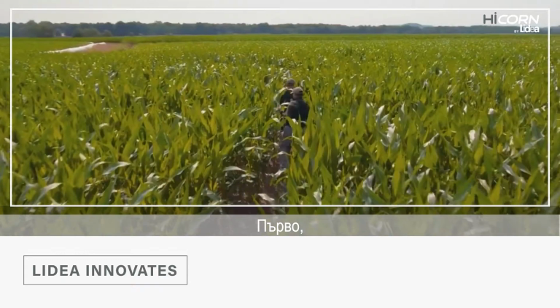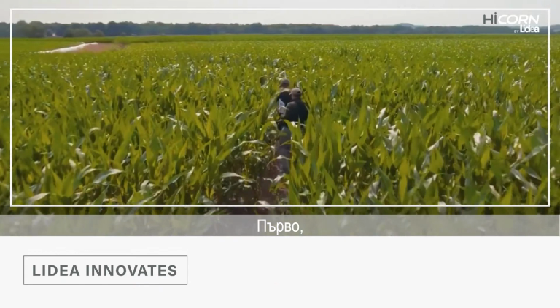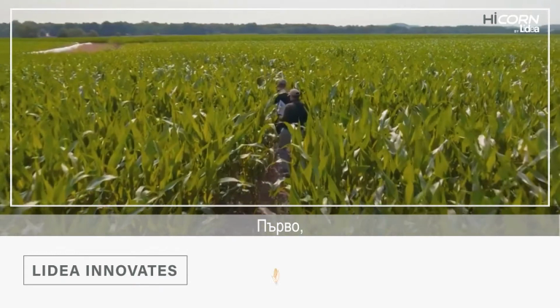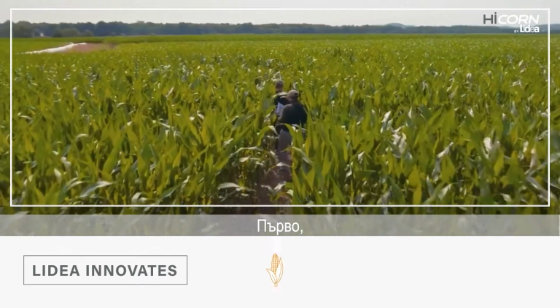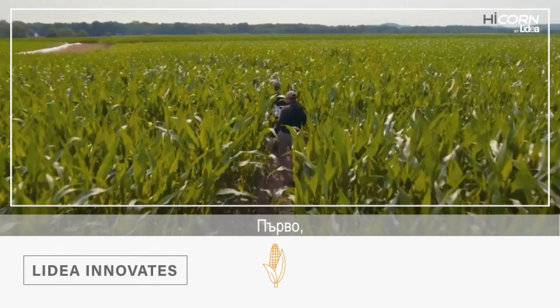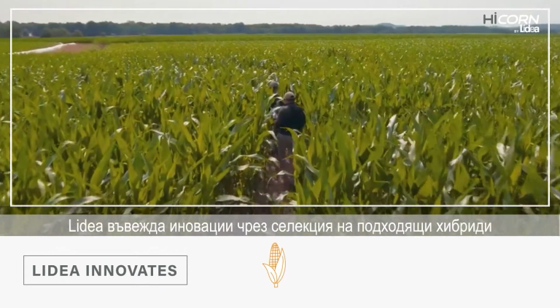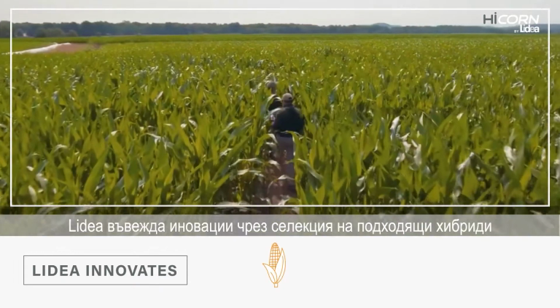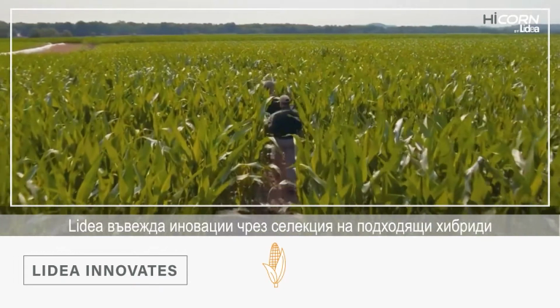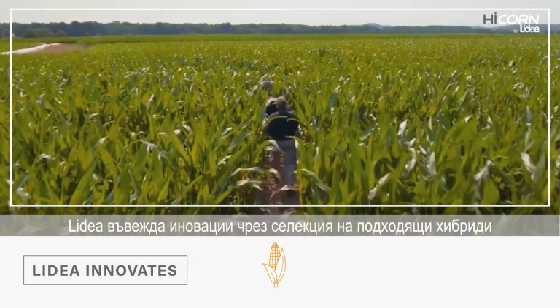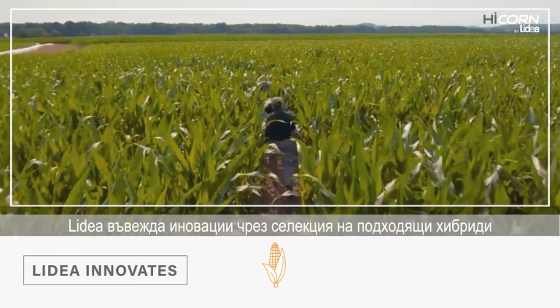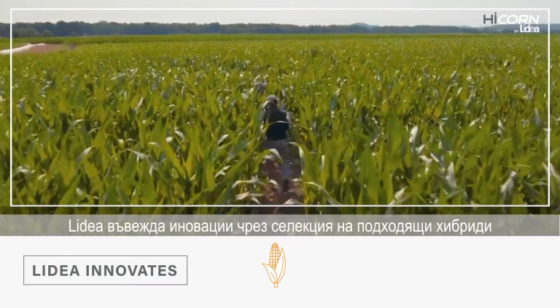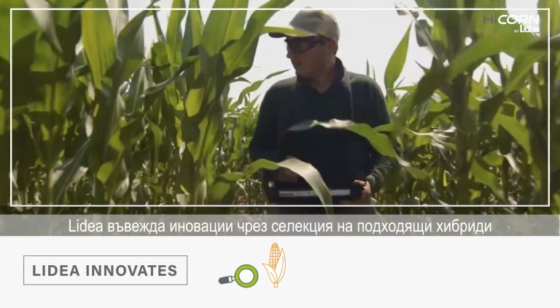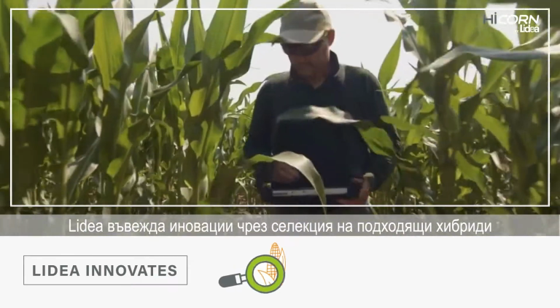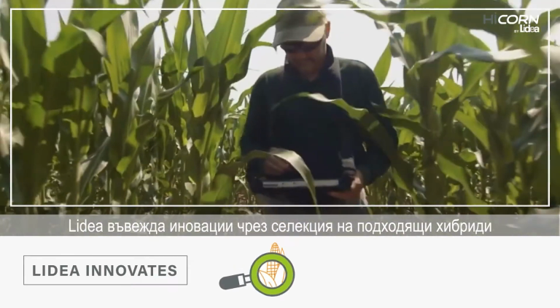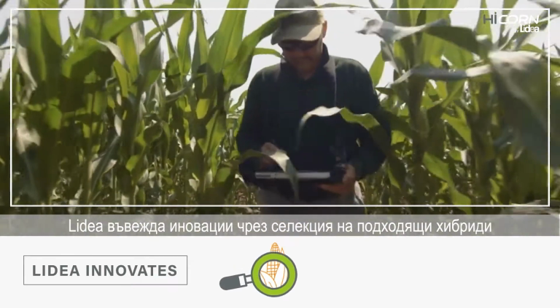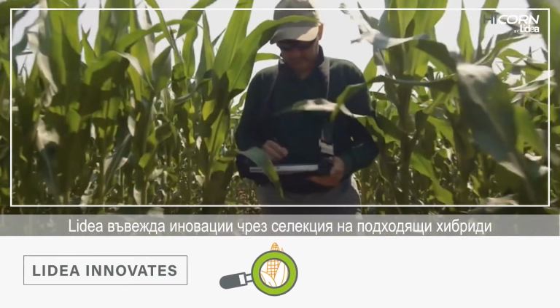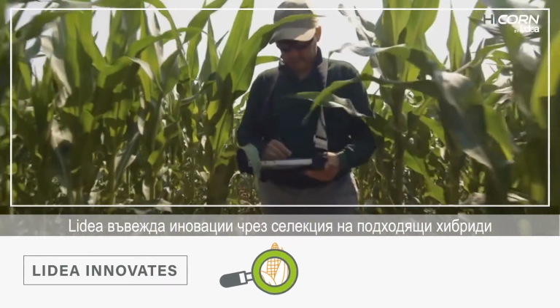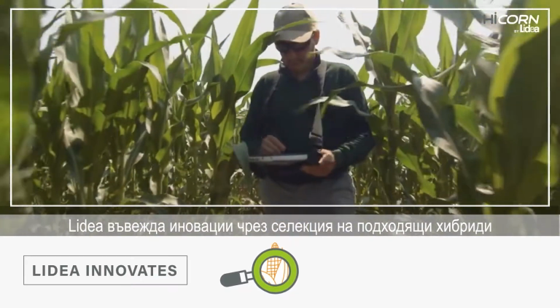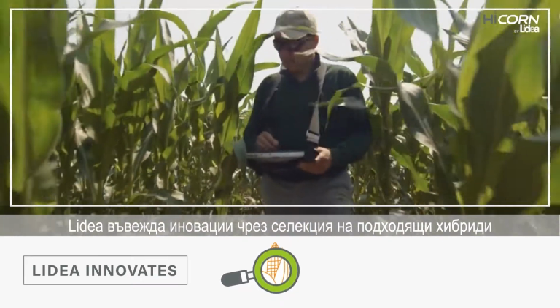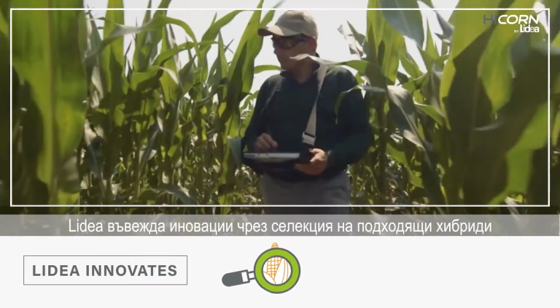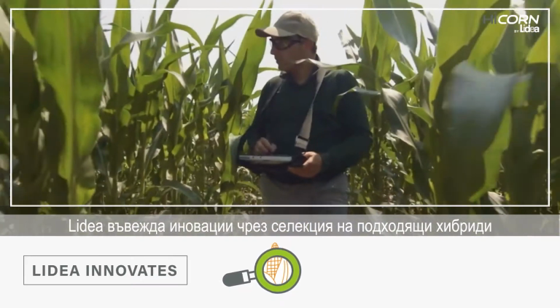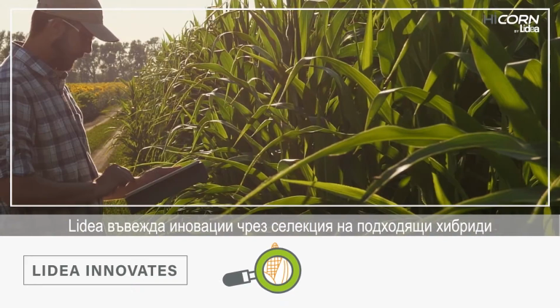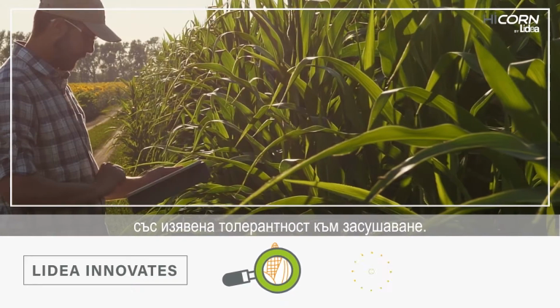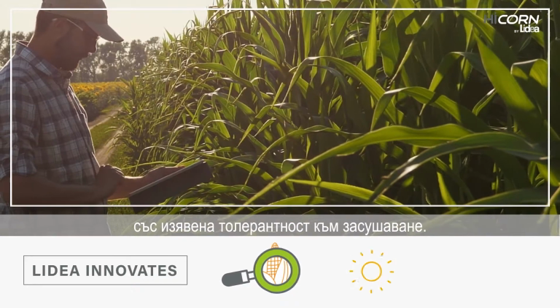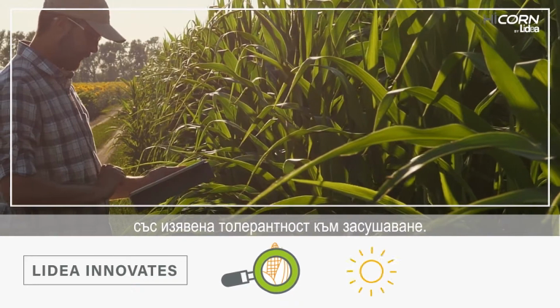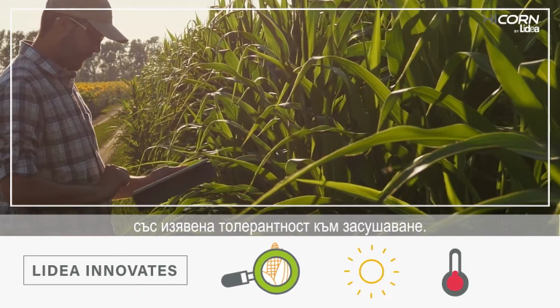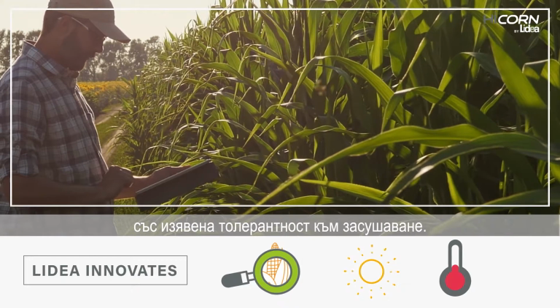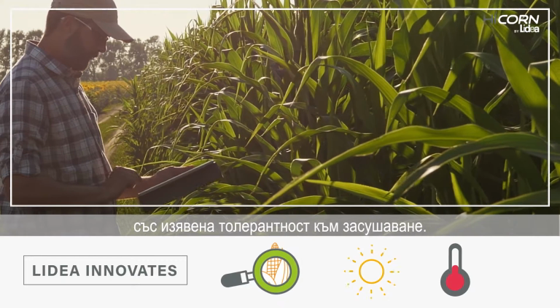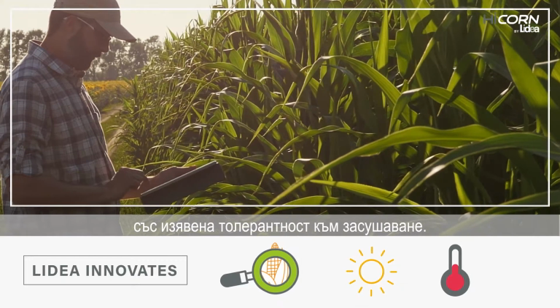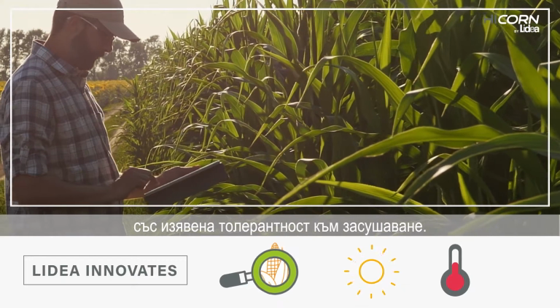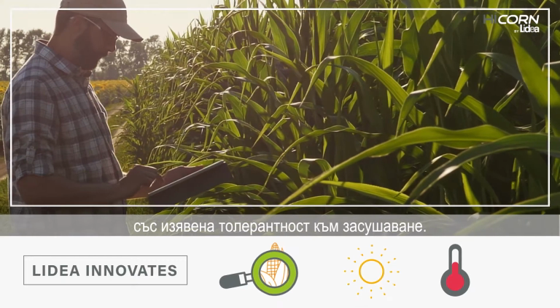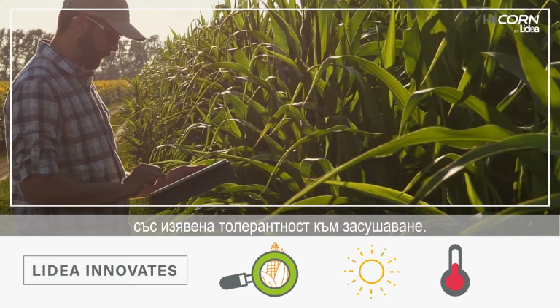First, Lidea innovates by selecting suitable varieties with enhanced drought tolerance.